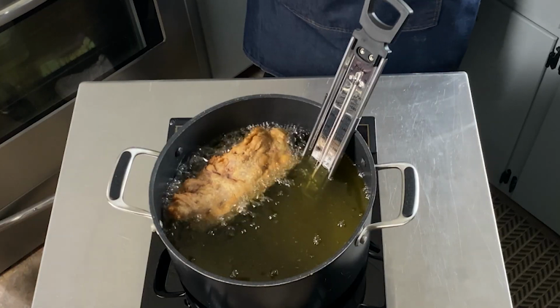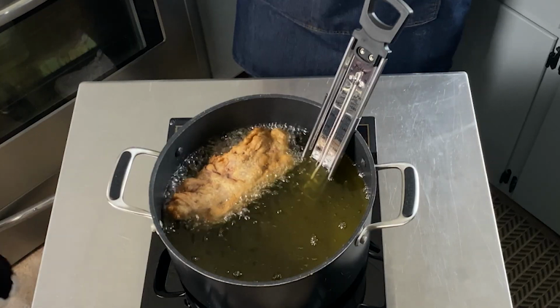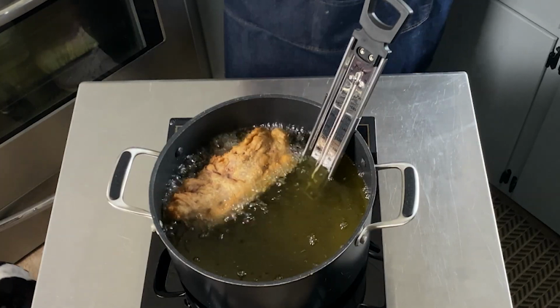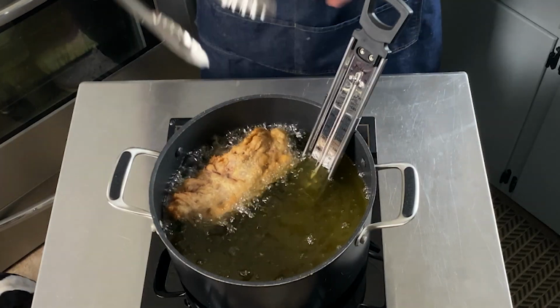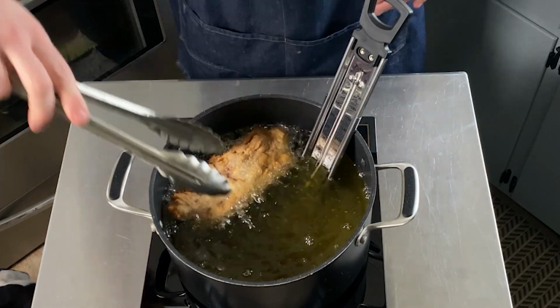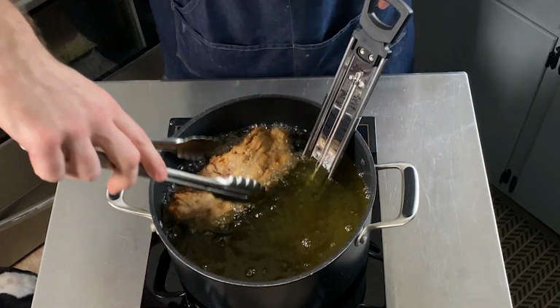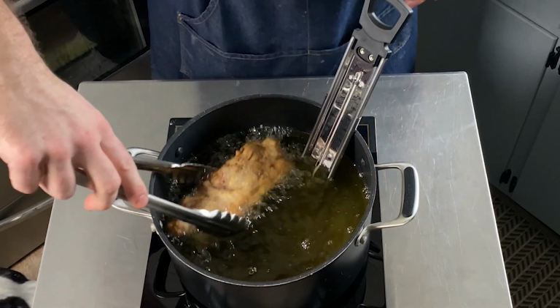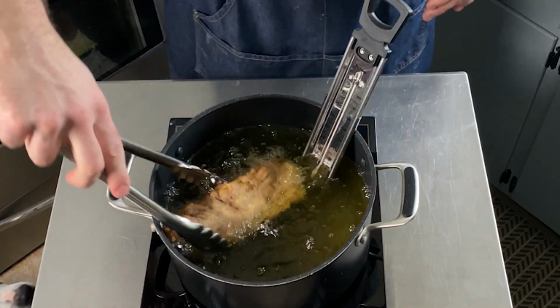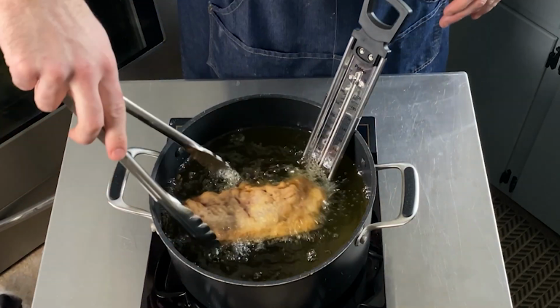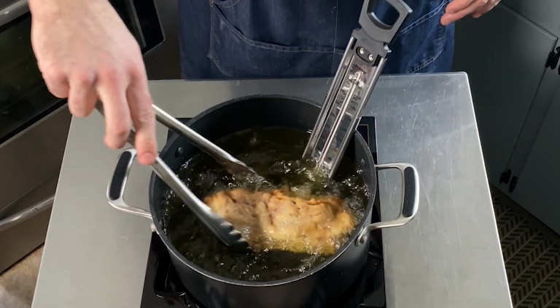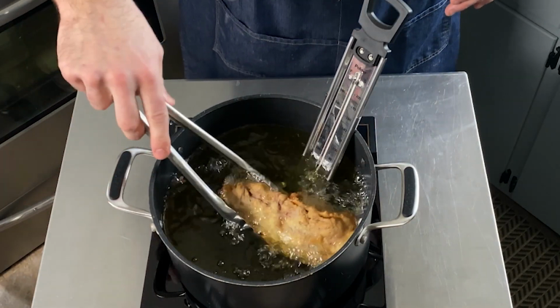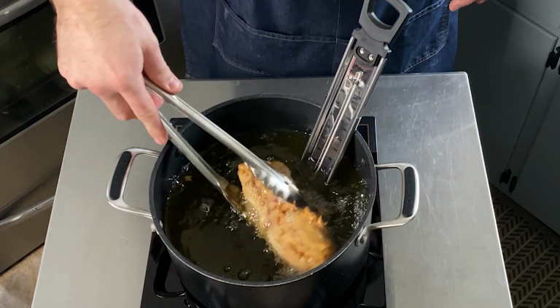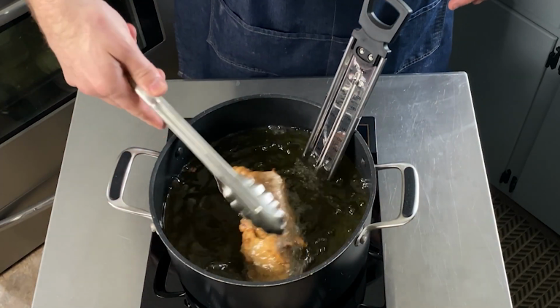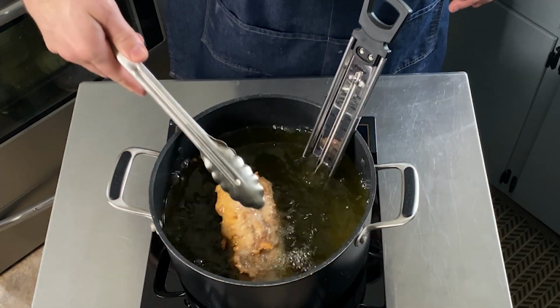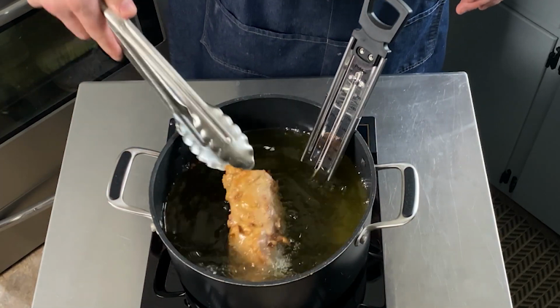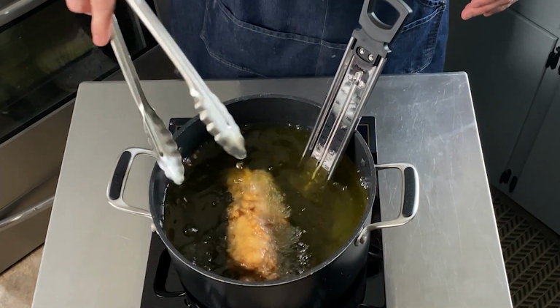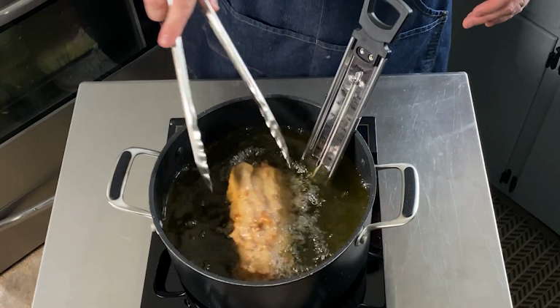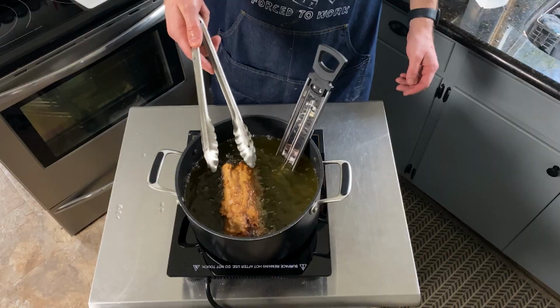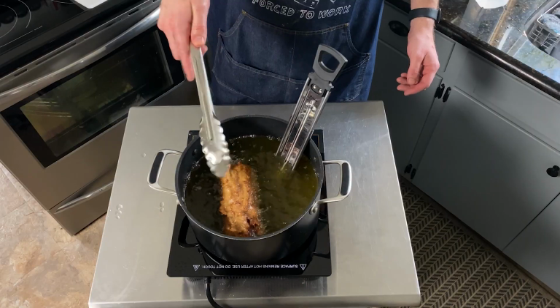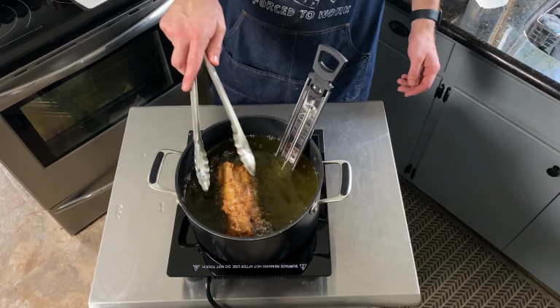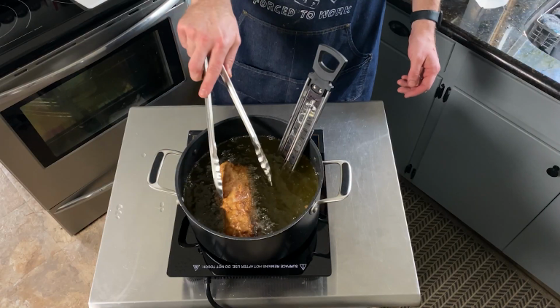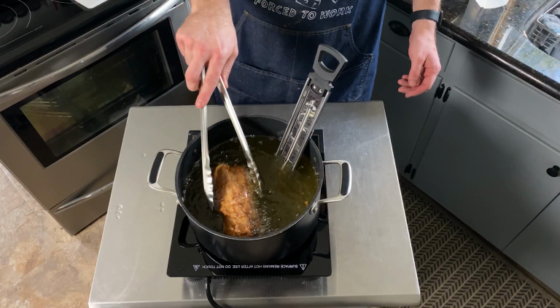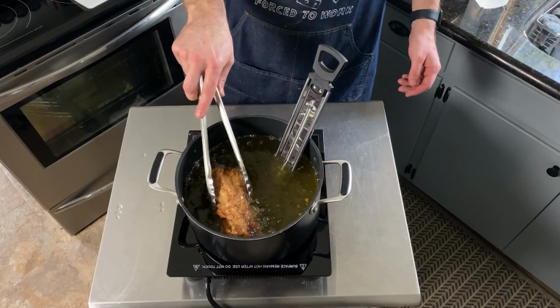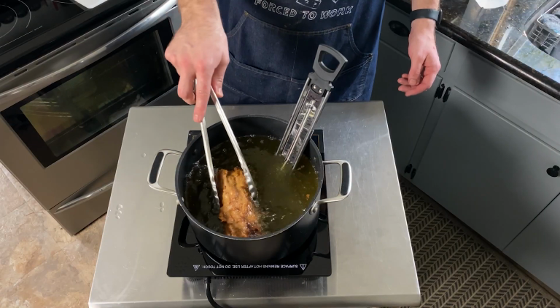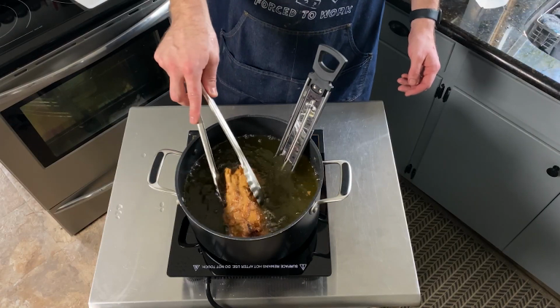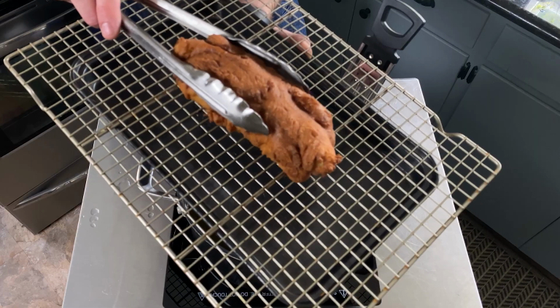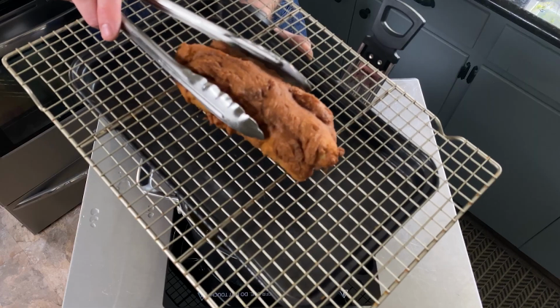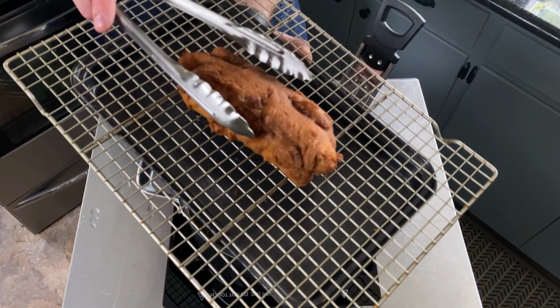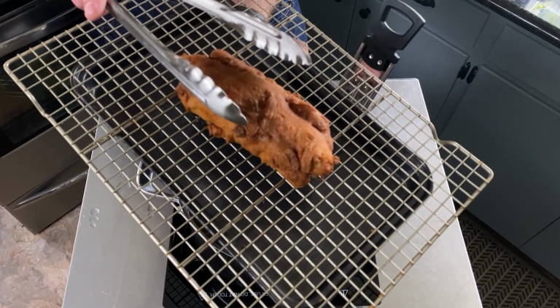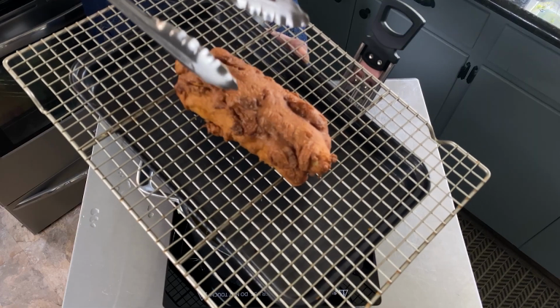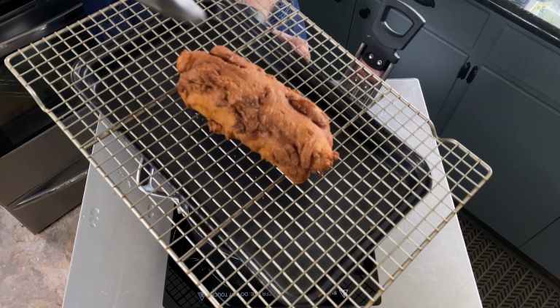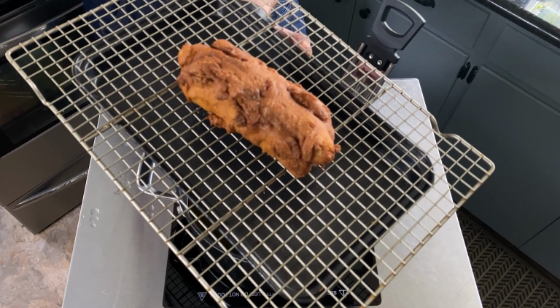Cook until golden brown, take it out, and then do what everyone does on the internet and scrape your knife across the crispy thing, just like this.